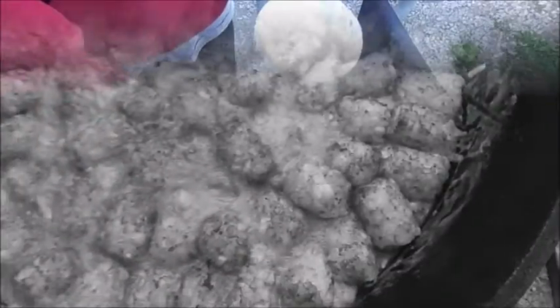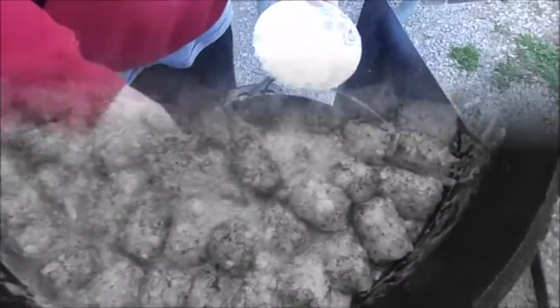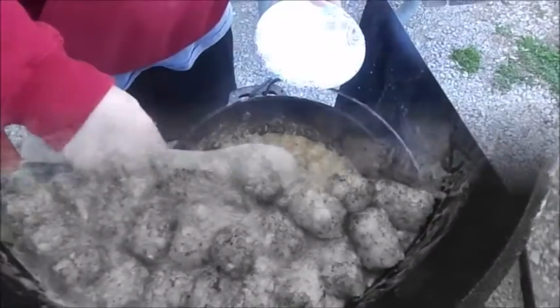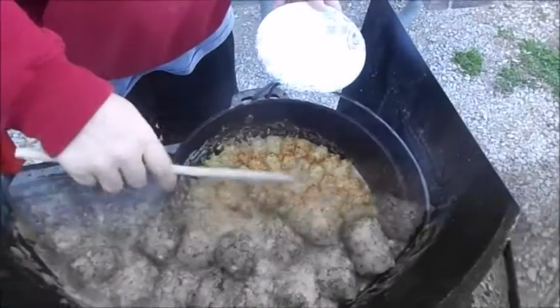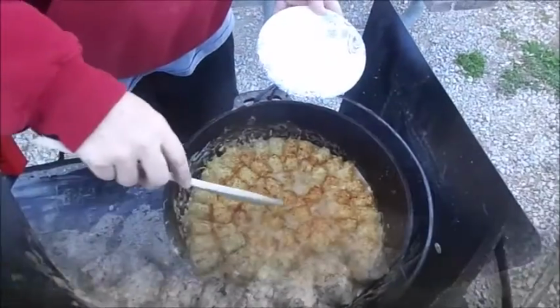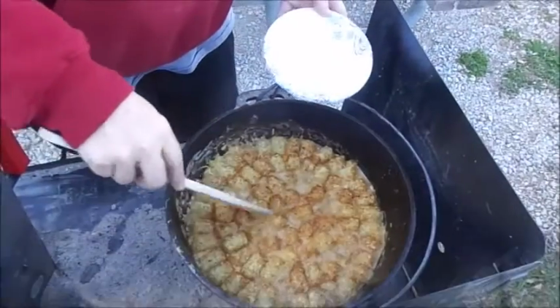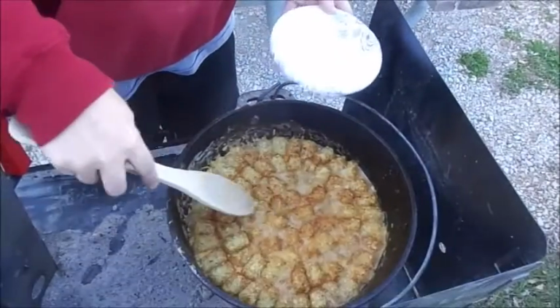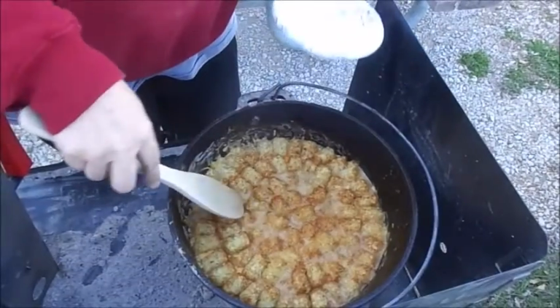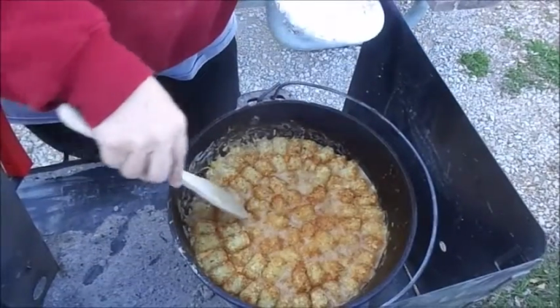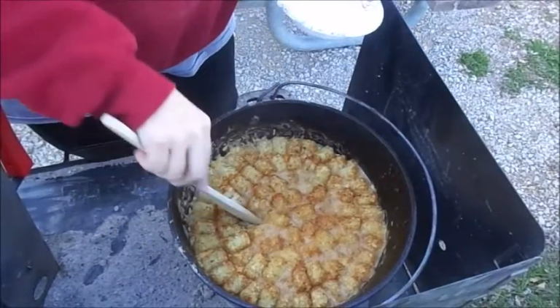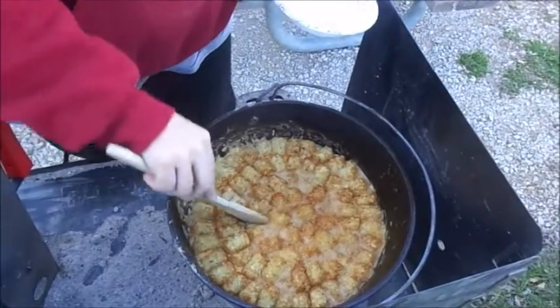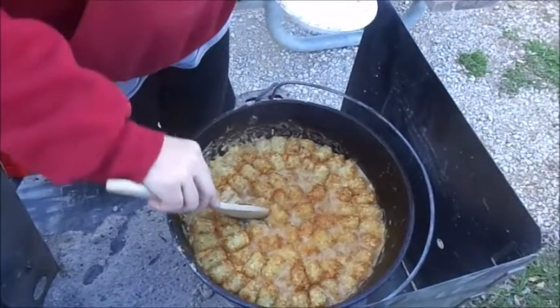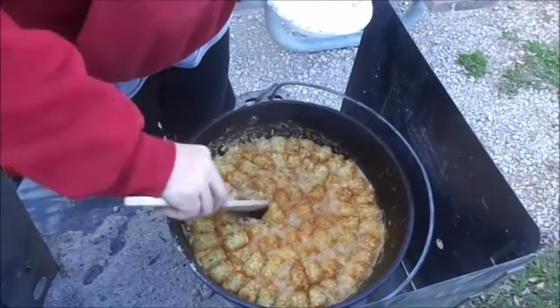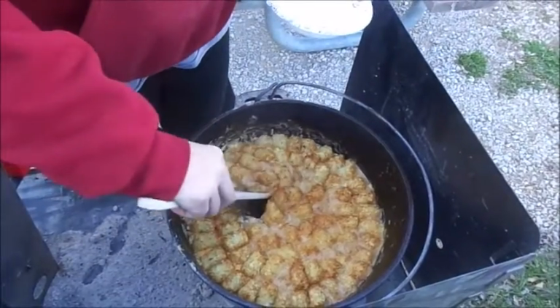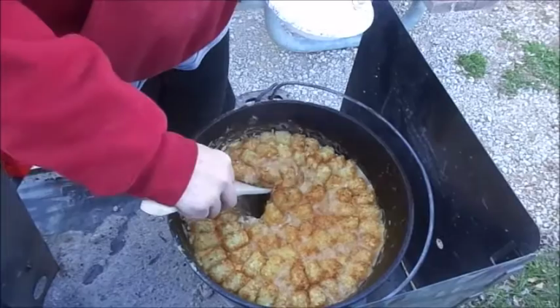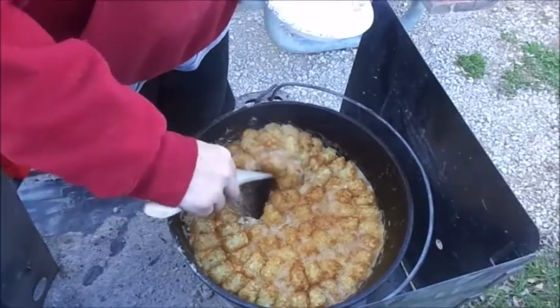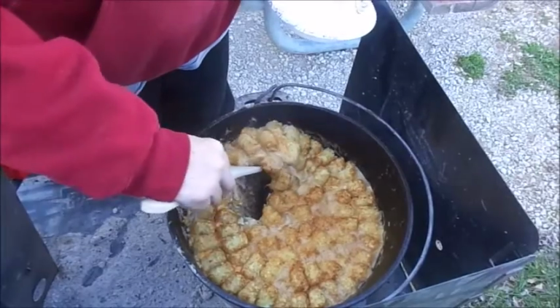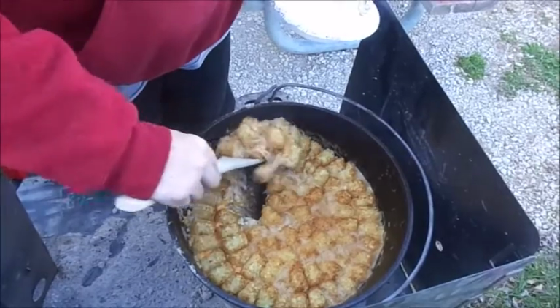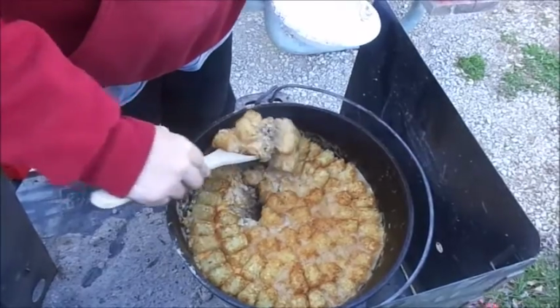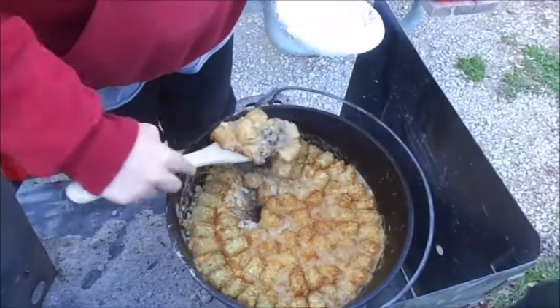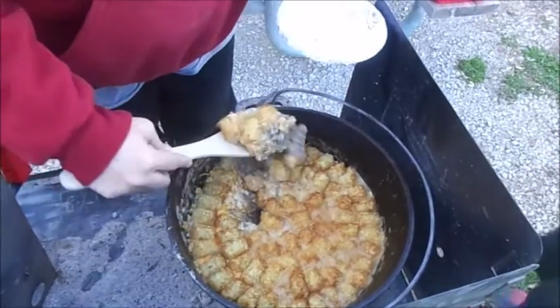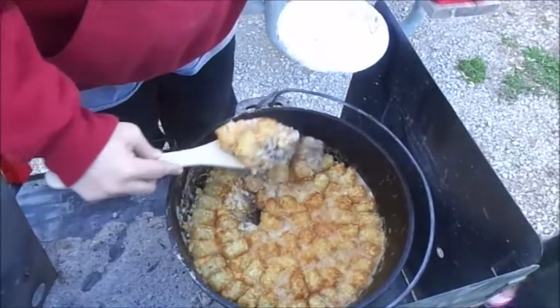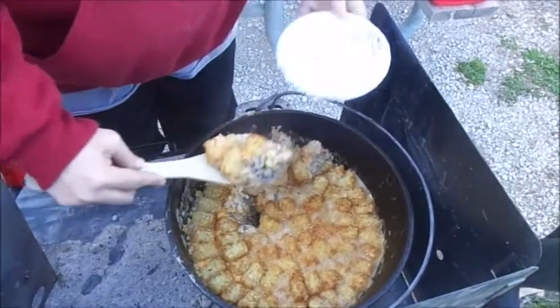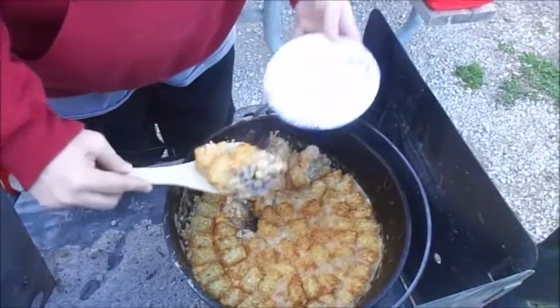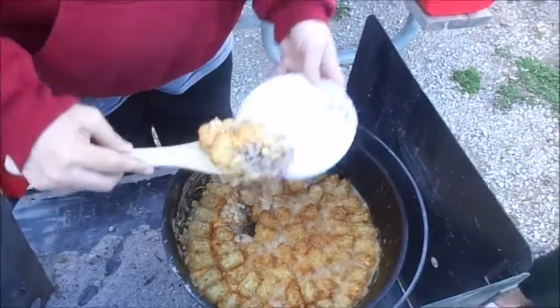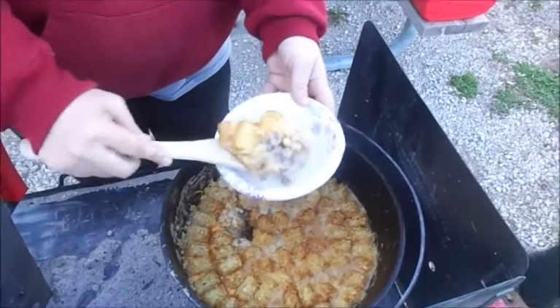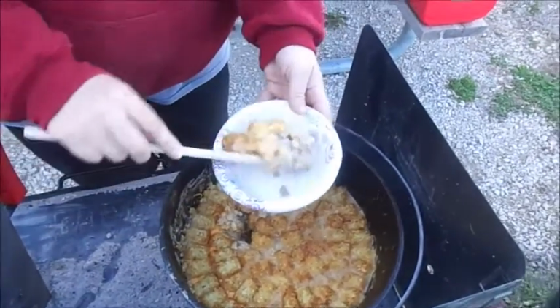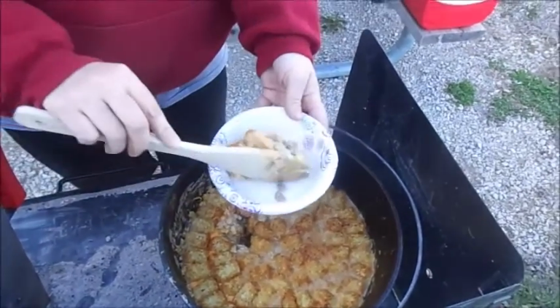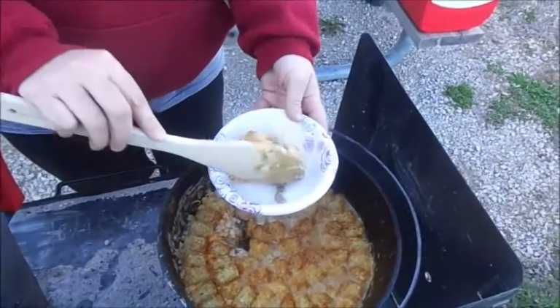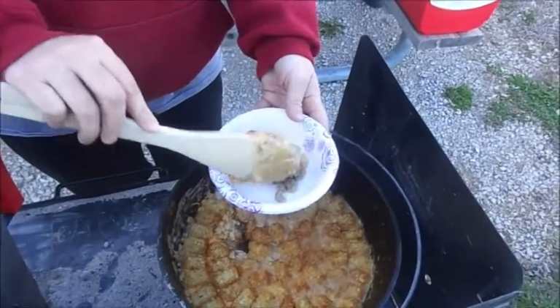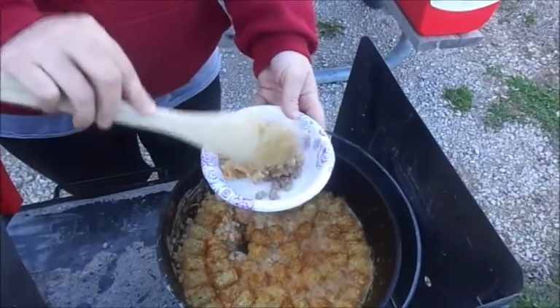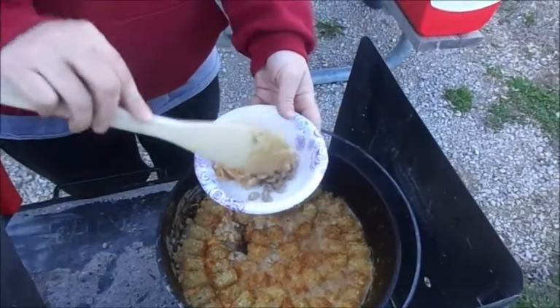There you have it. All that's left is to serve this up to all those hungry campers sitting around the campsite.